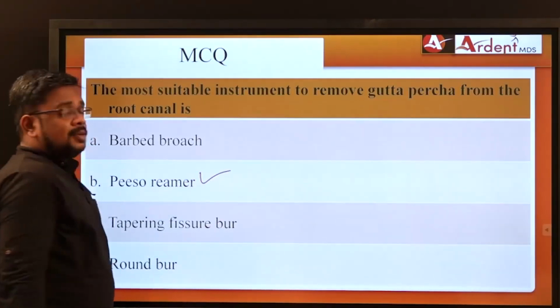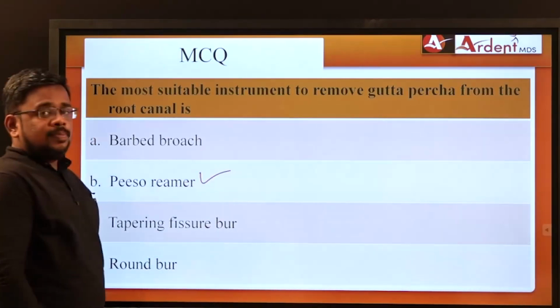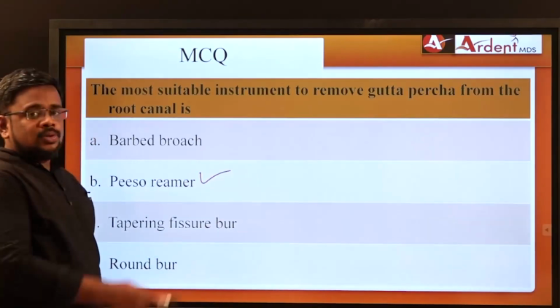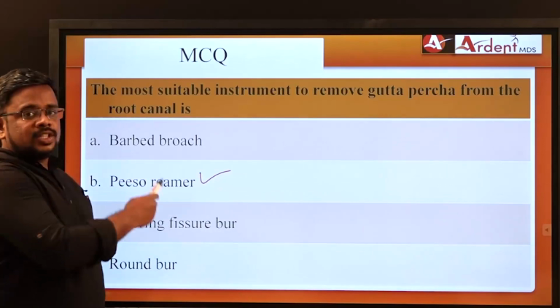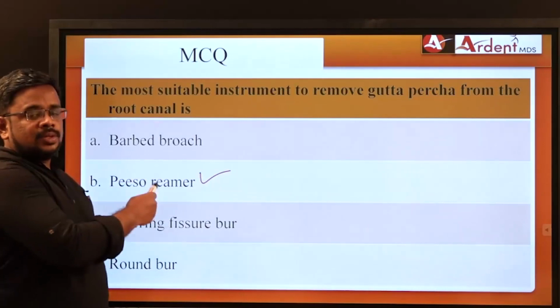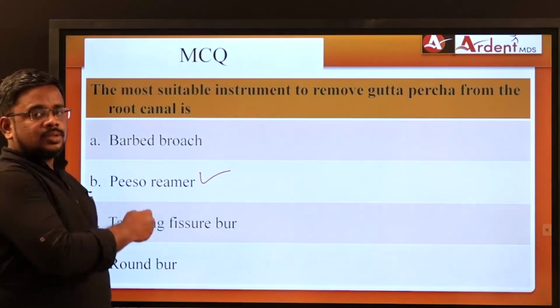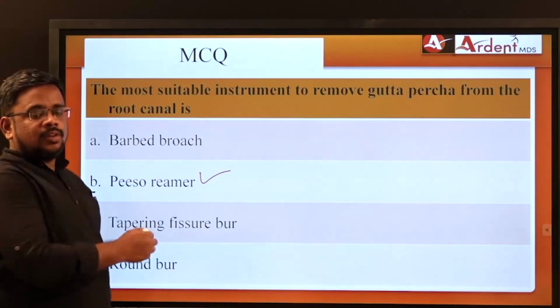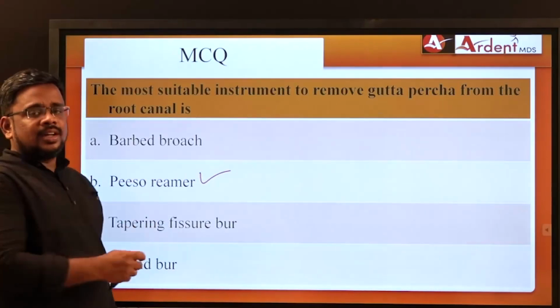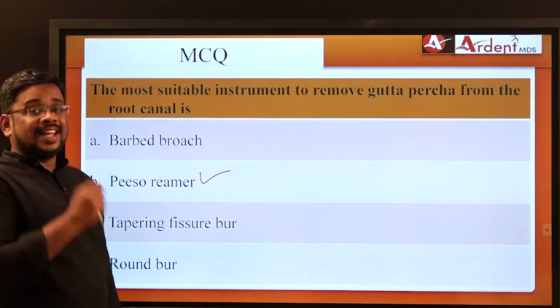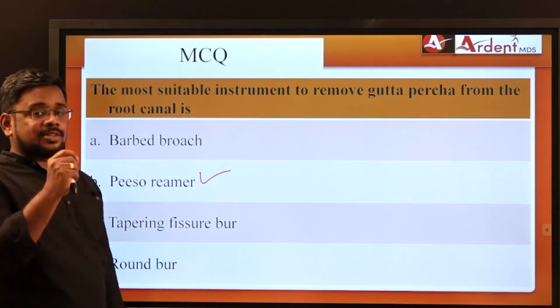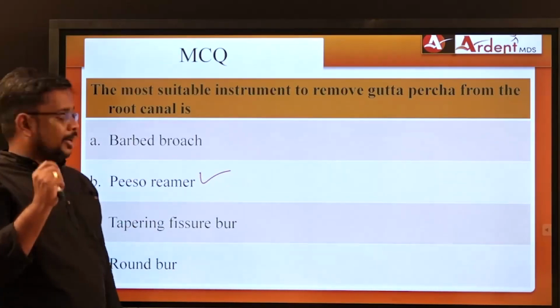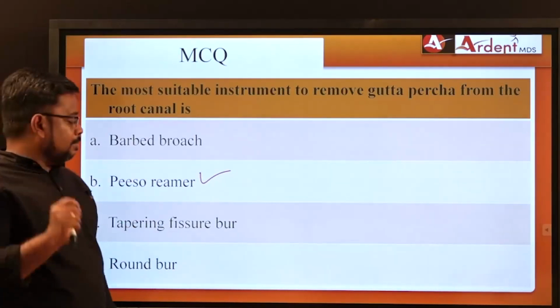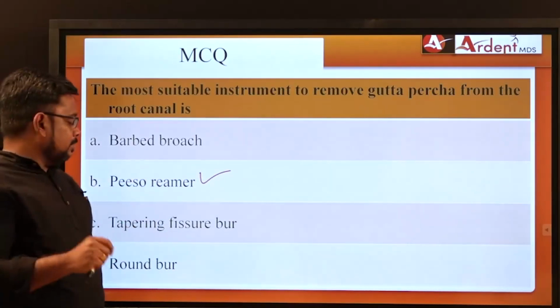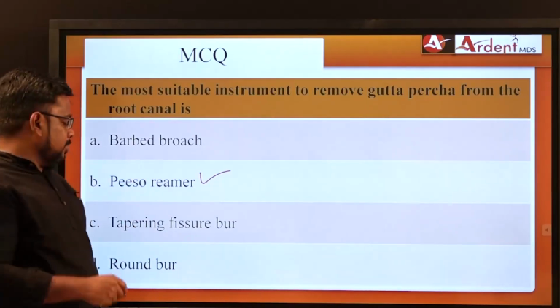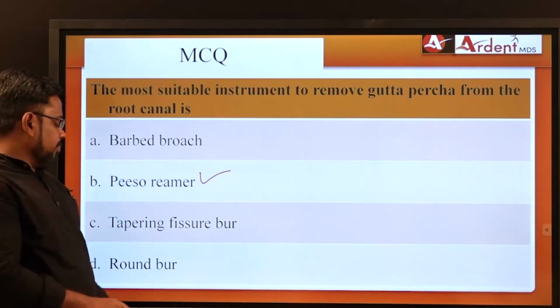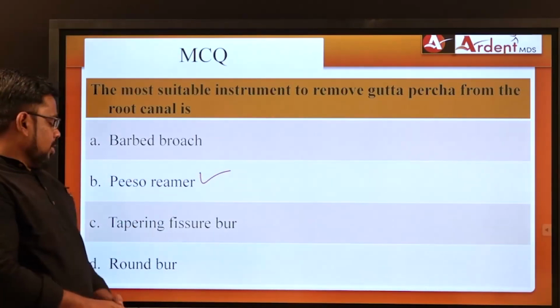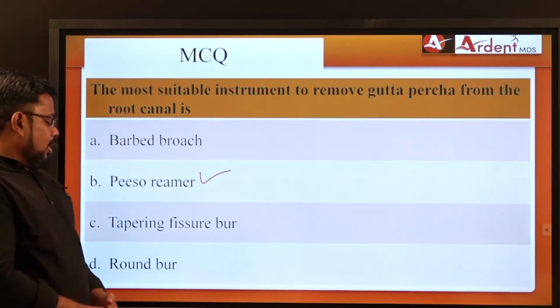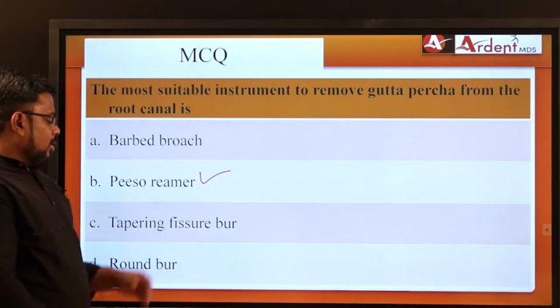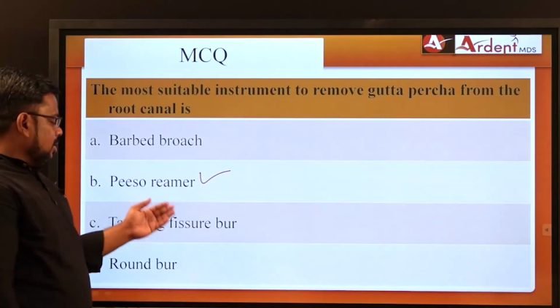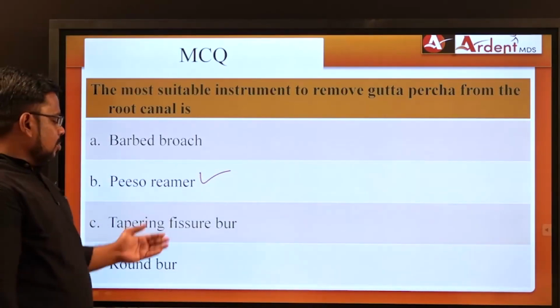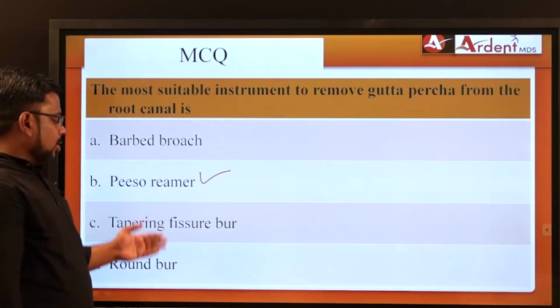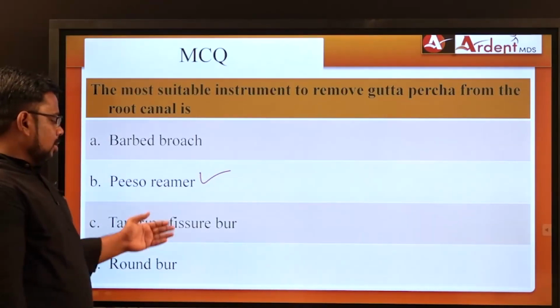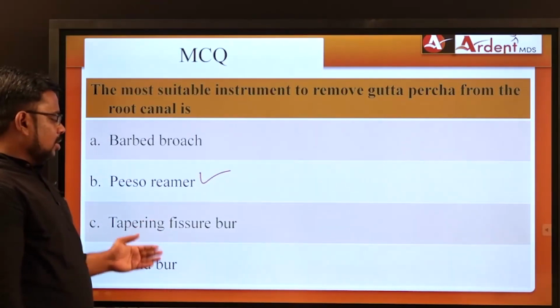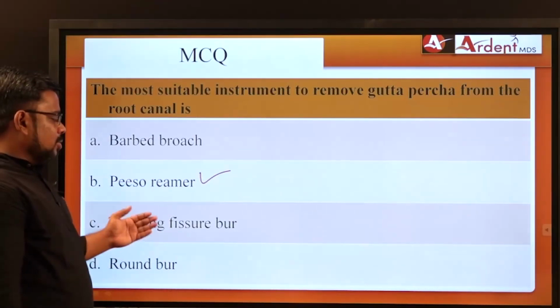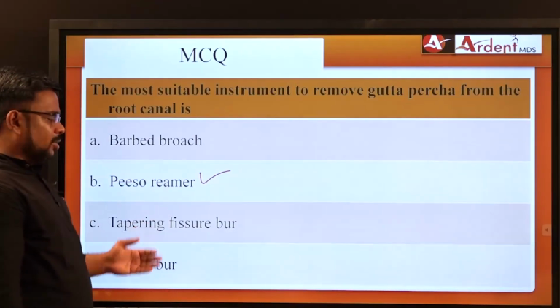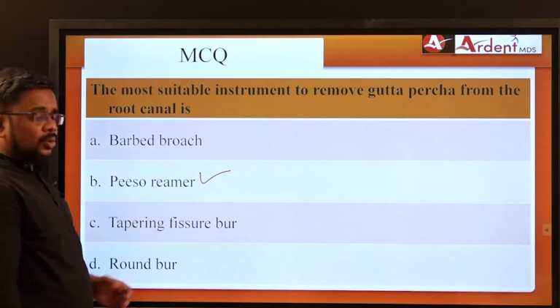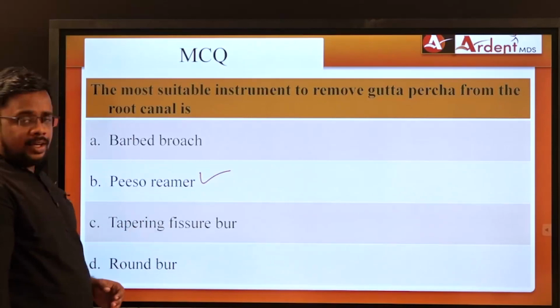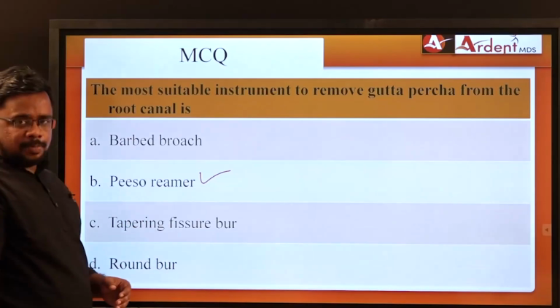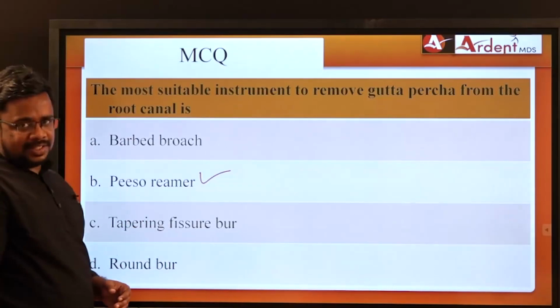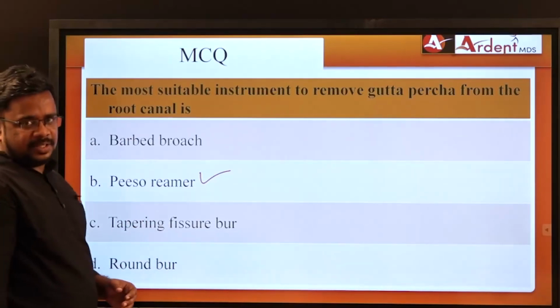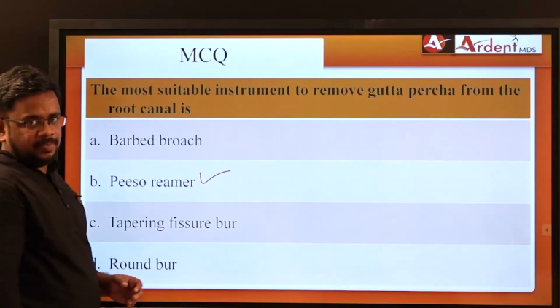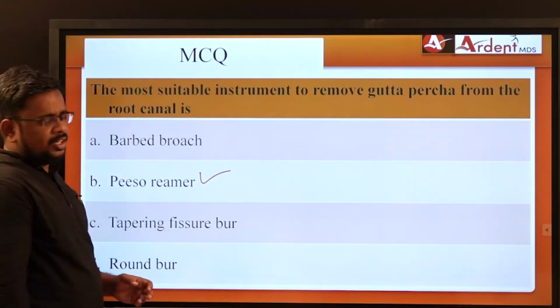Barbed broaches are used for extirpating pulp and are not used in root canal space preparation — a distractor option to be aware of.